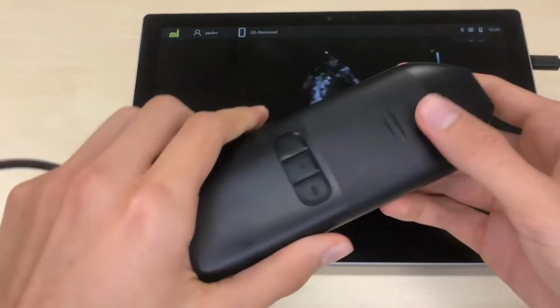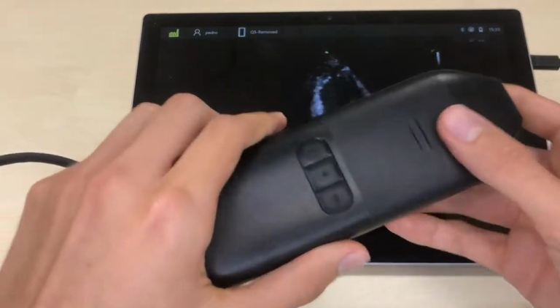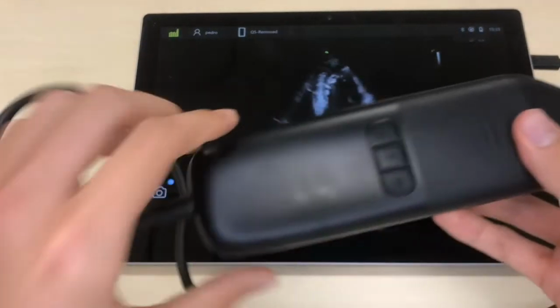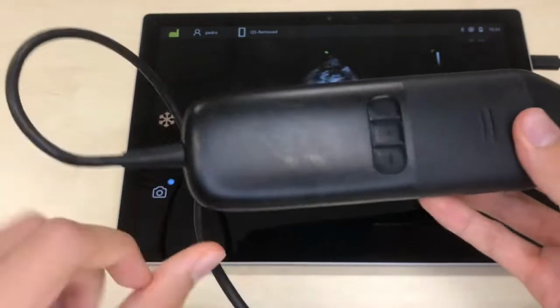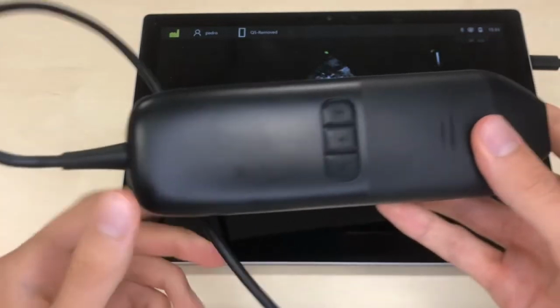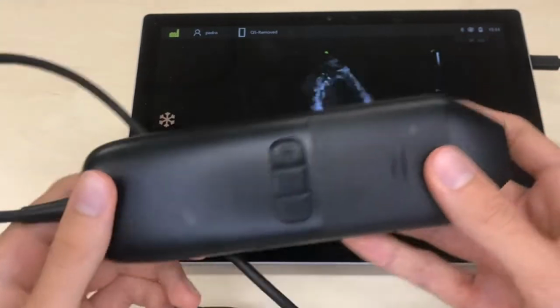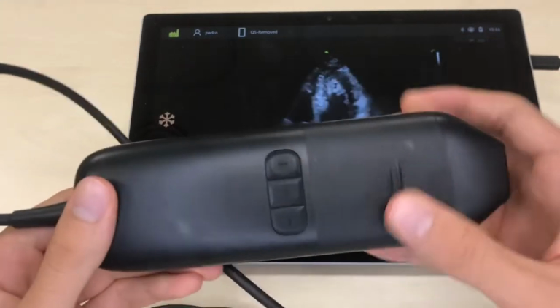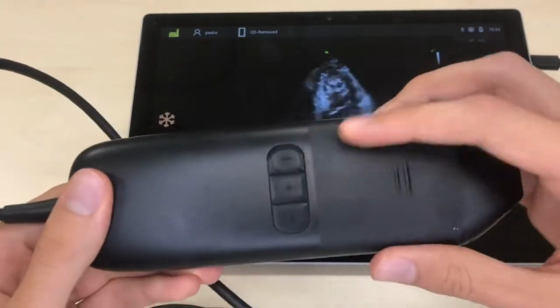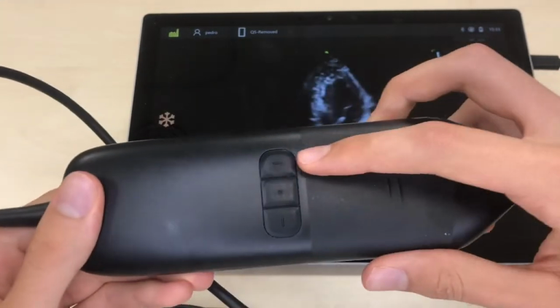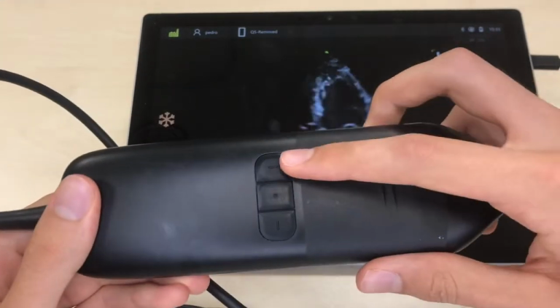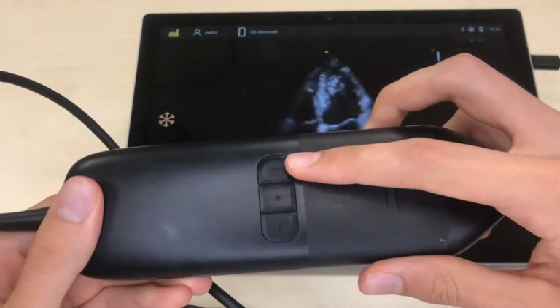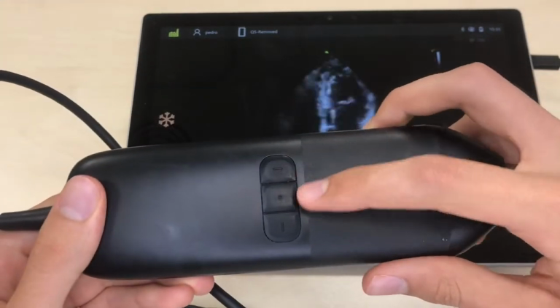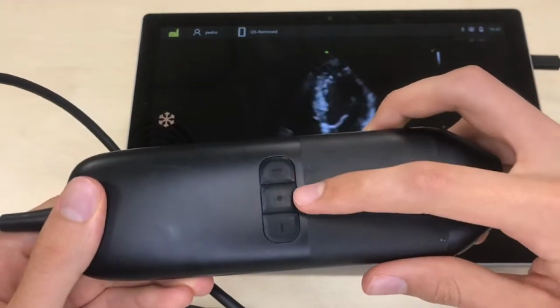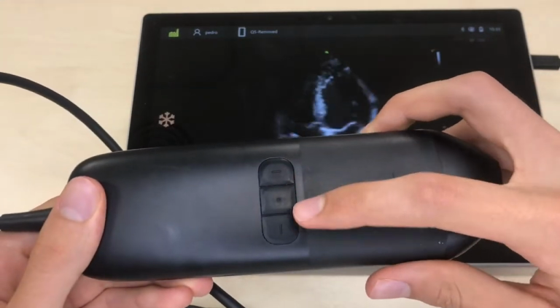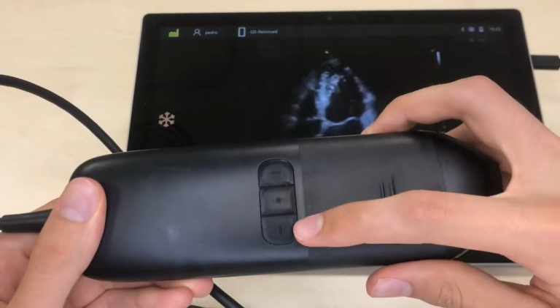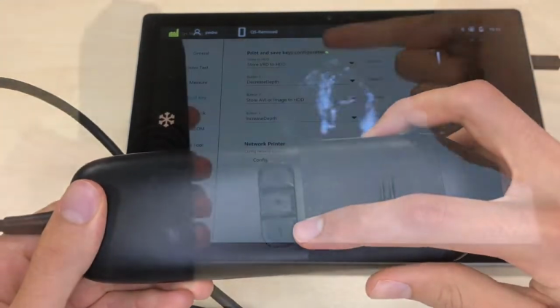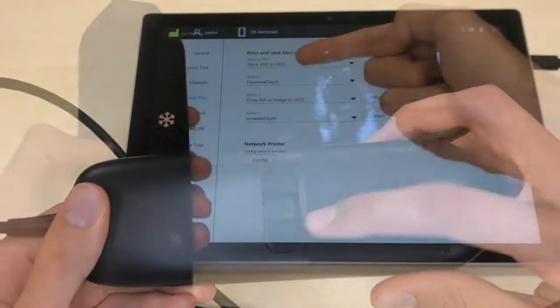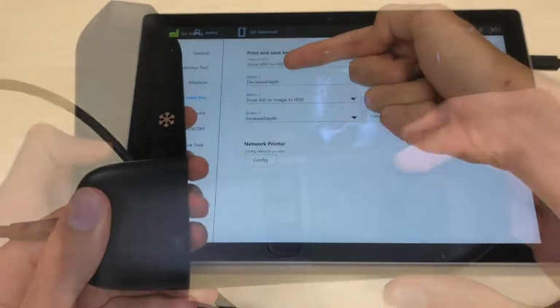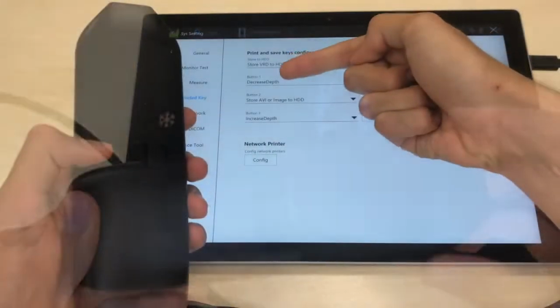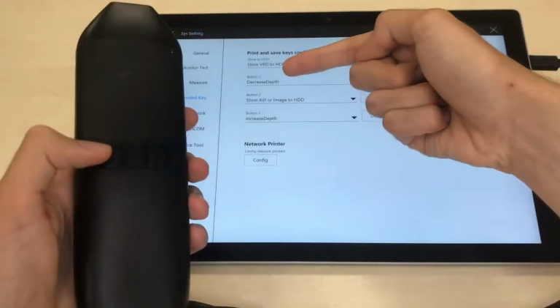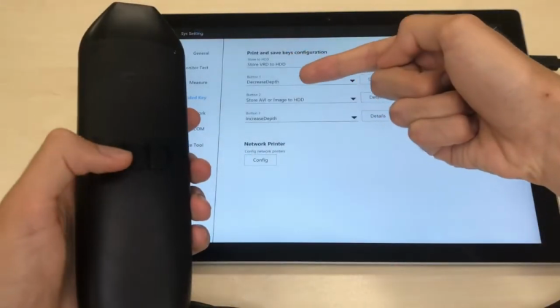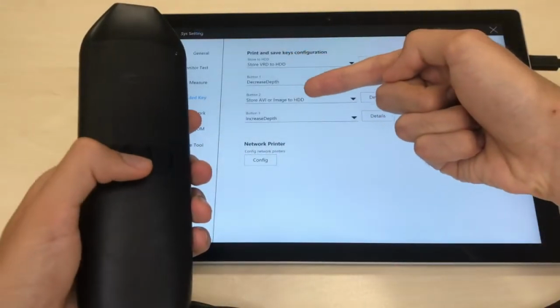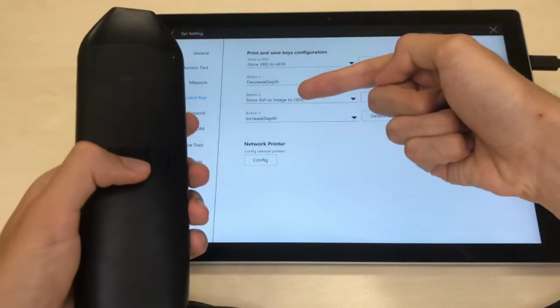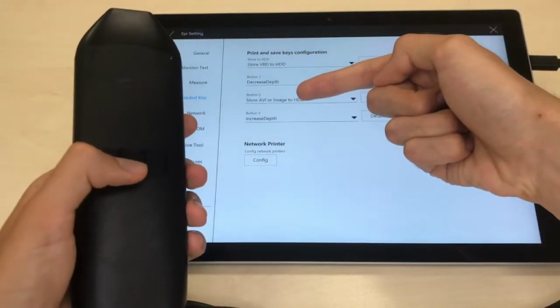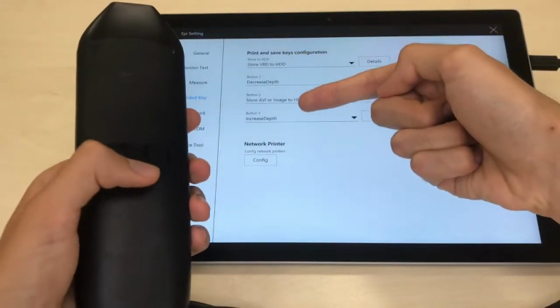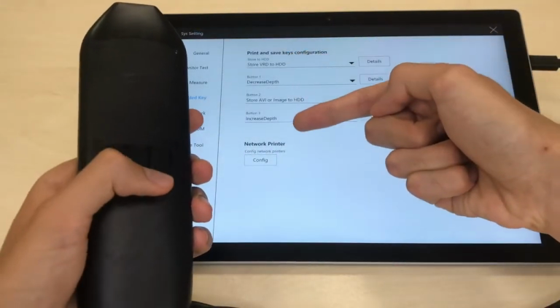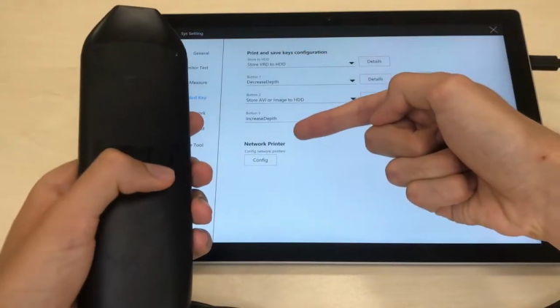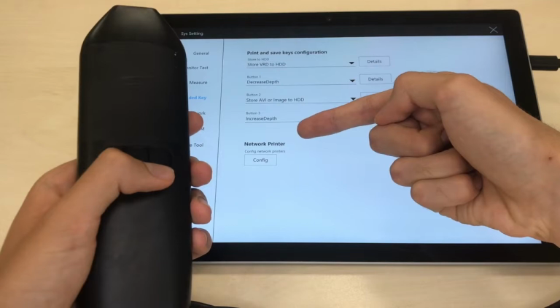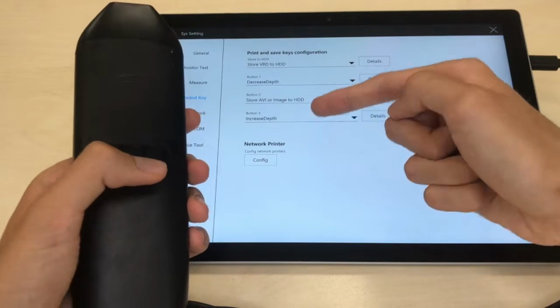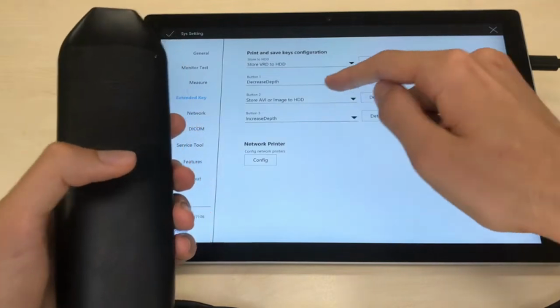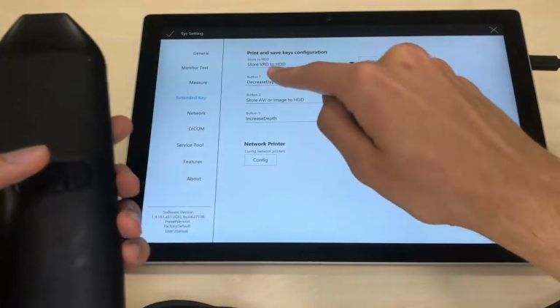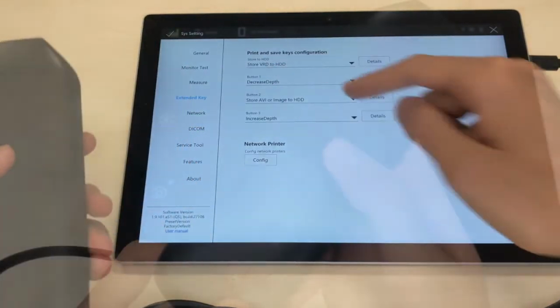It has three configurable physical buttons. In my case I set them to increase or decrease depth and to record a five-second clip.